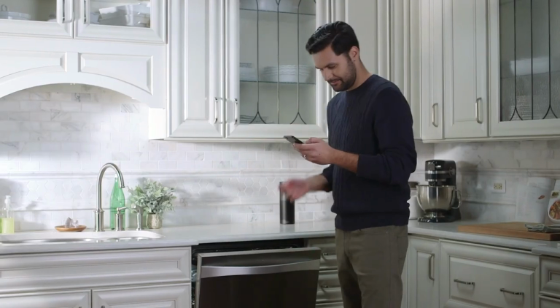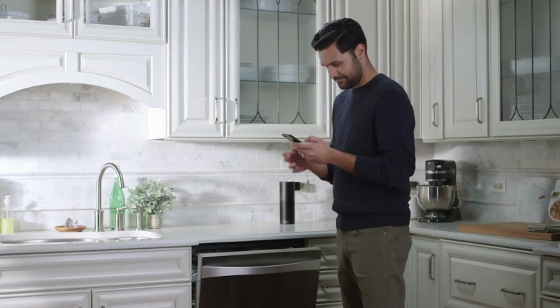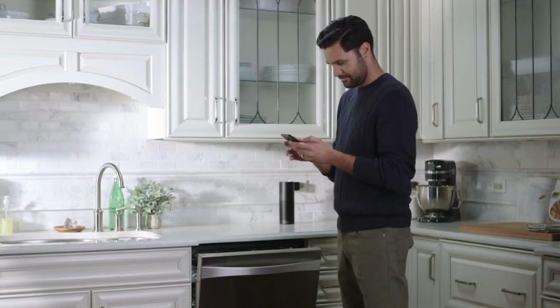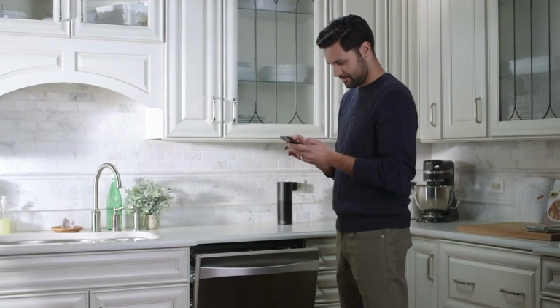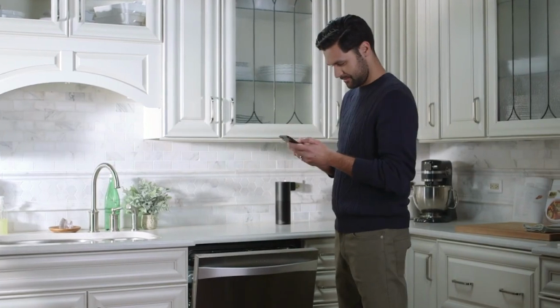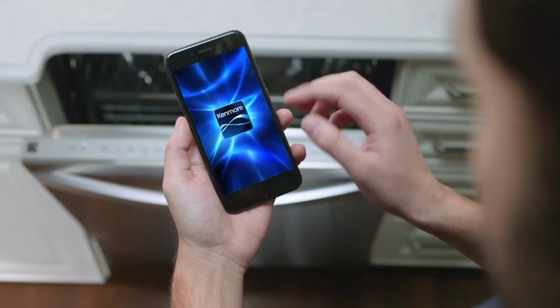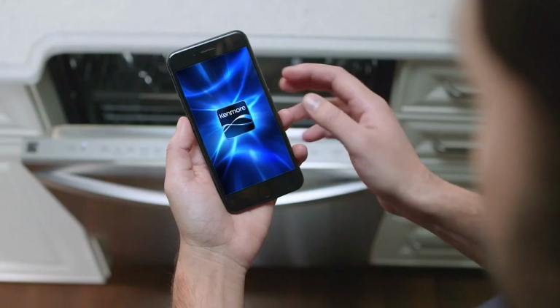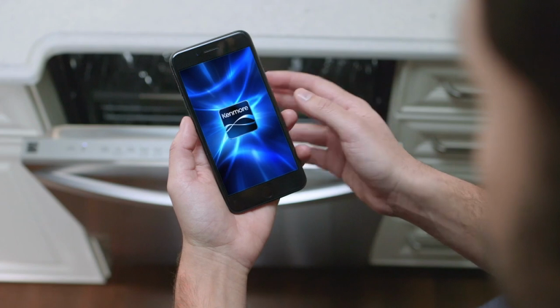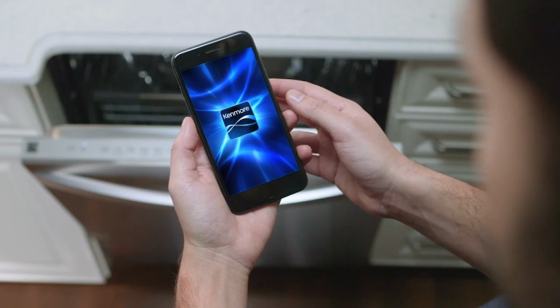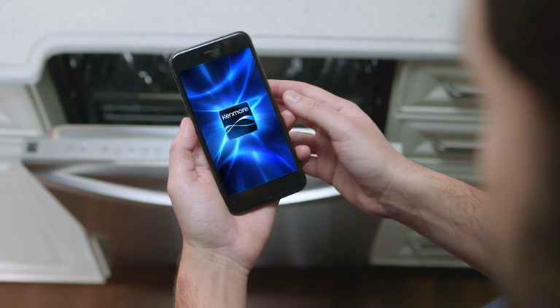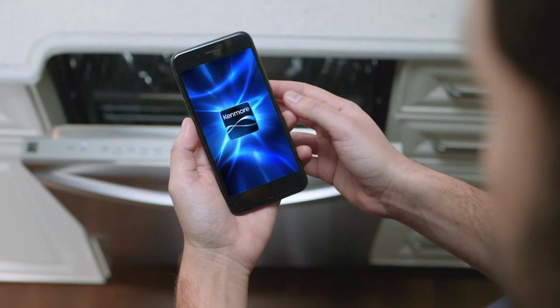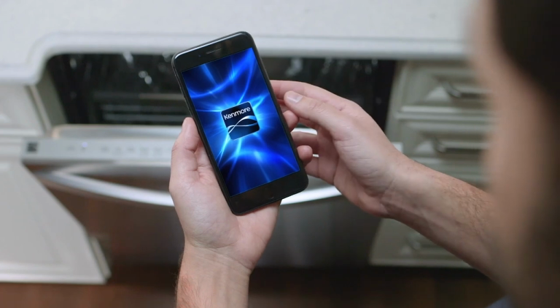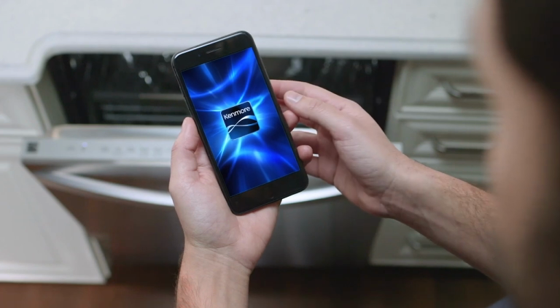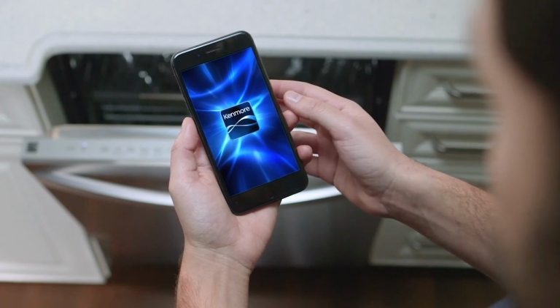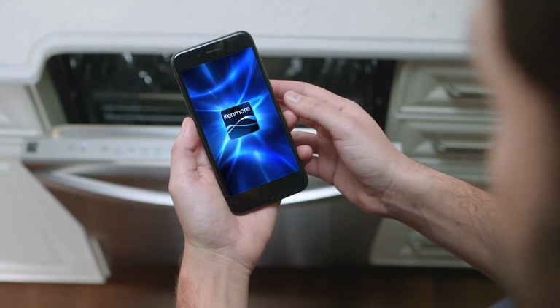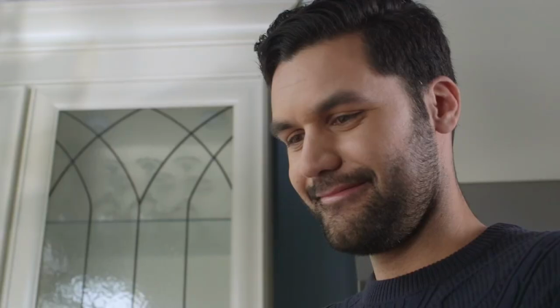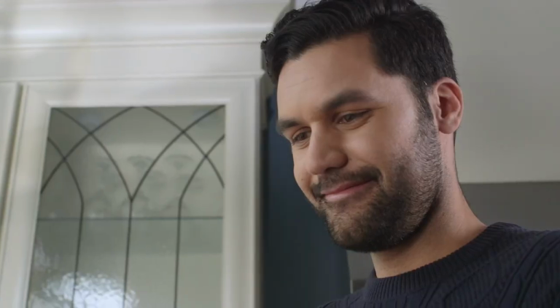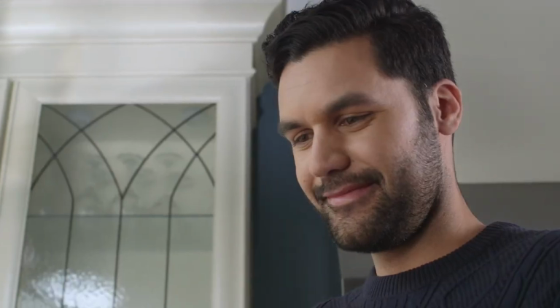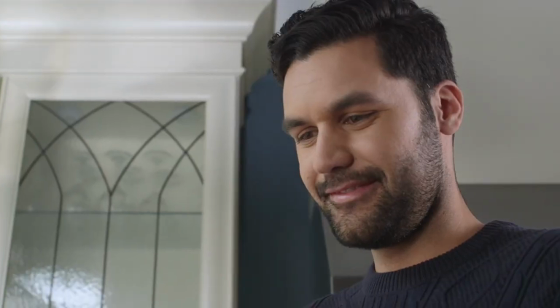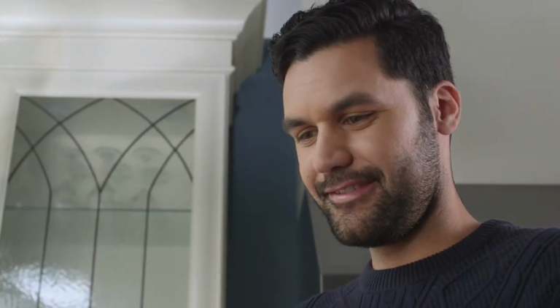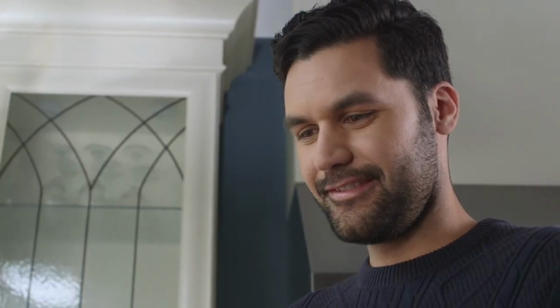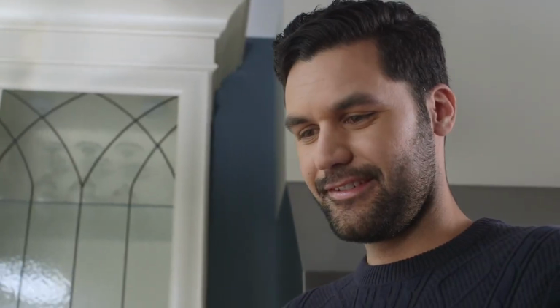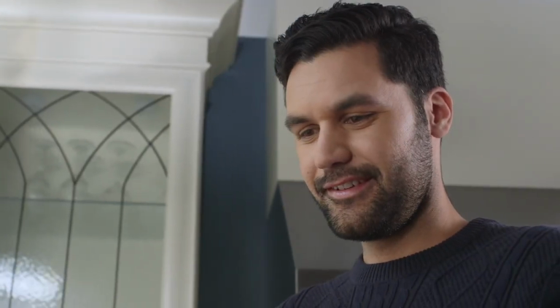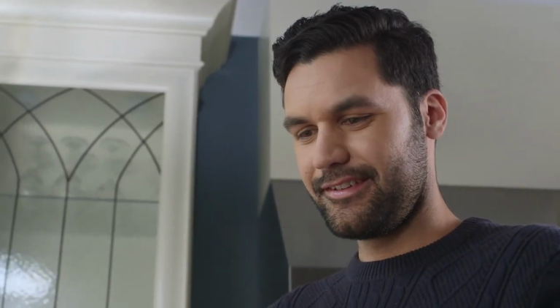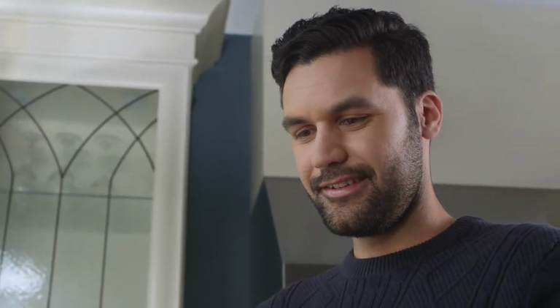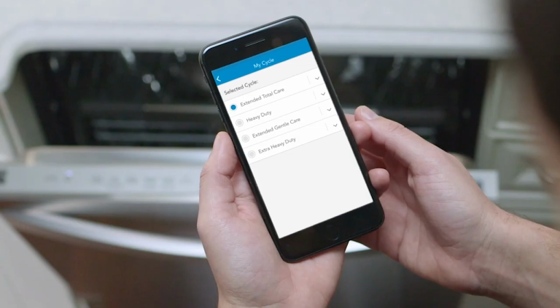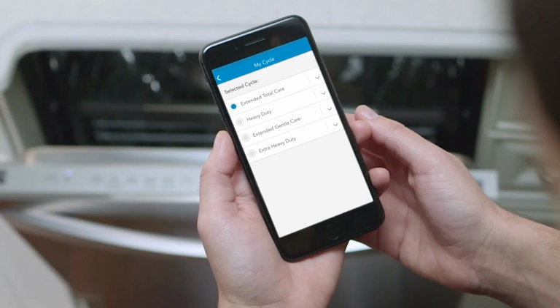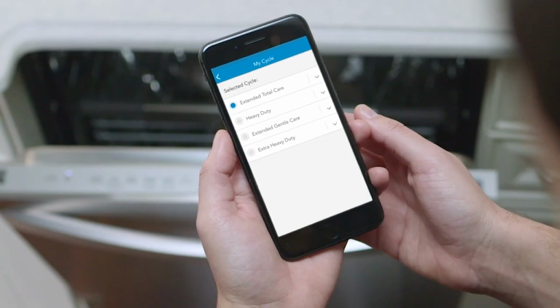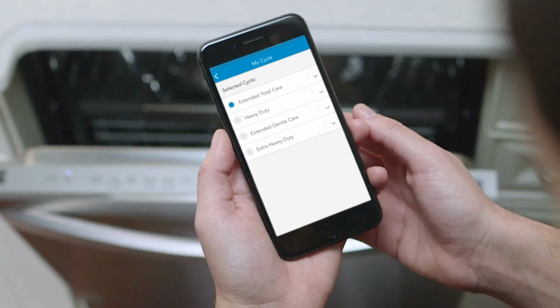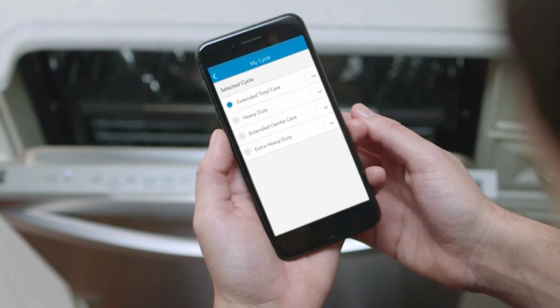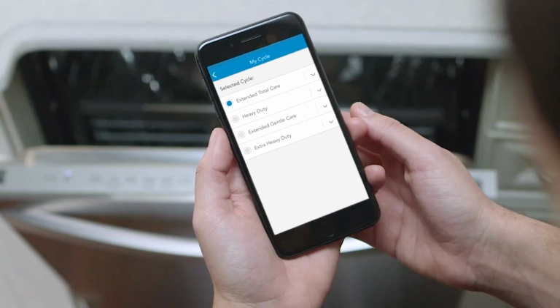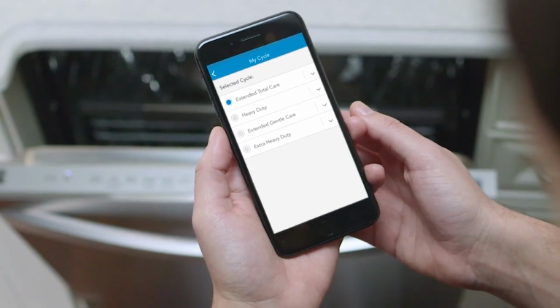With the Kenmore Smart App, you can customize your clean by downloading four additional cycle settings.